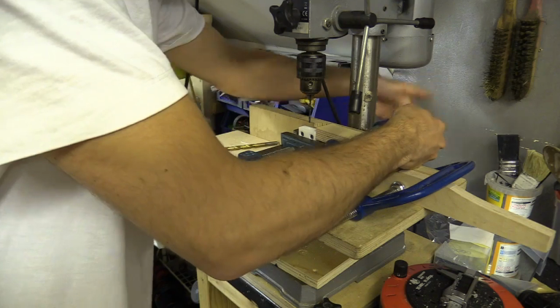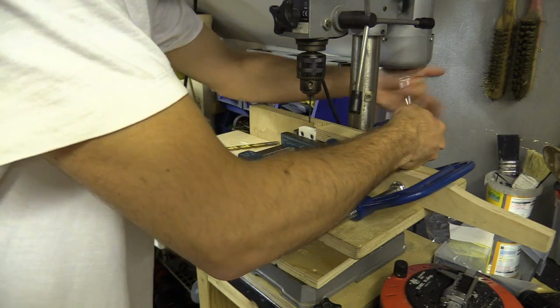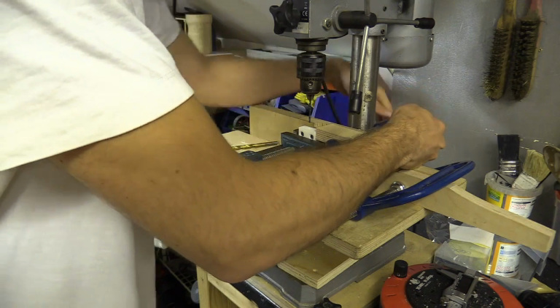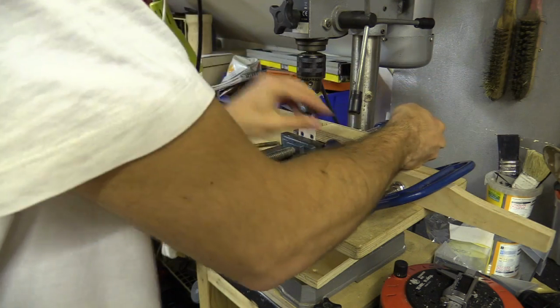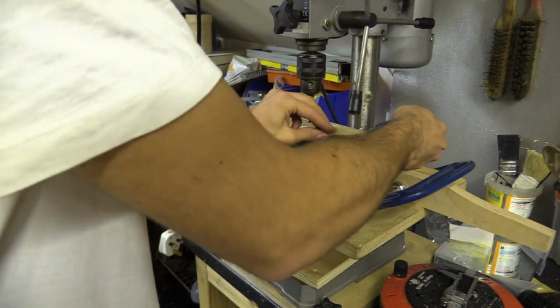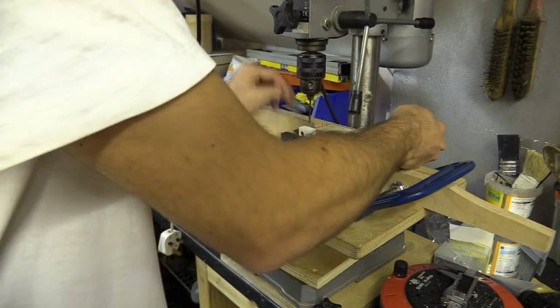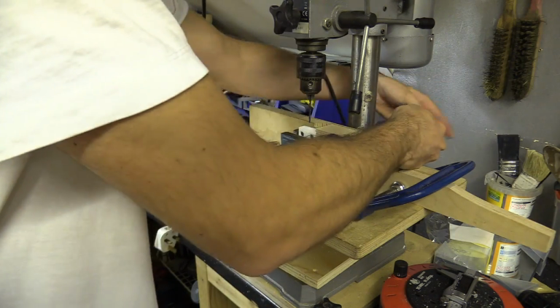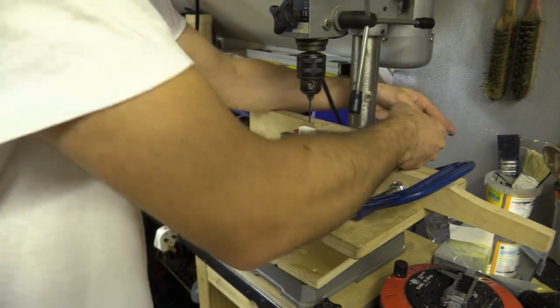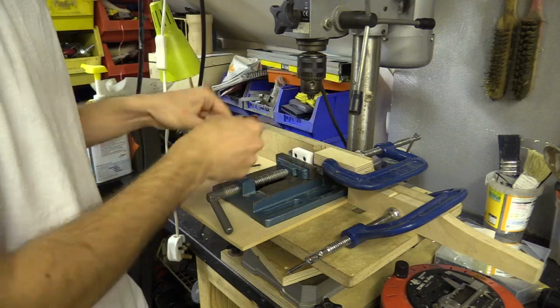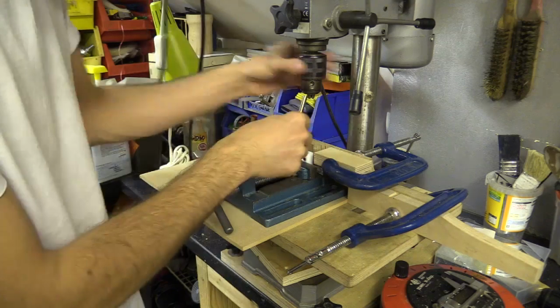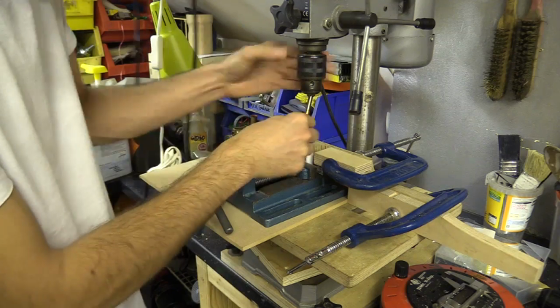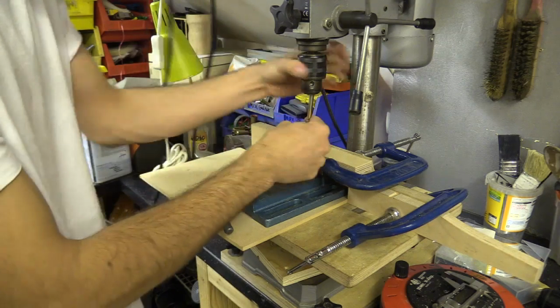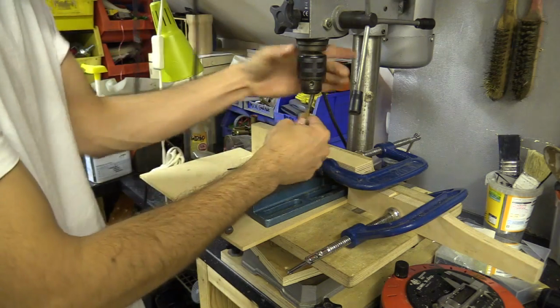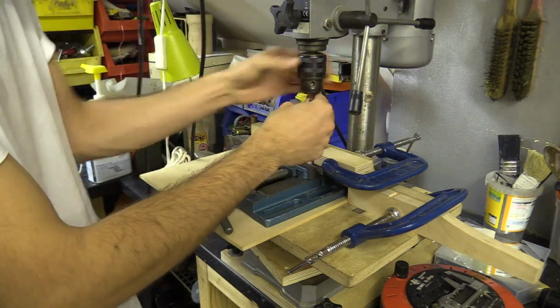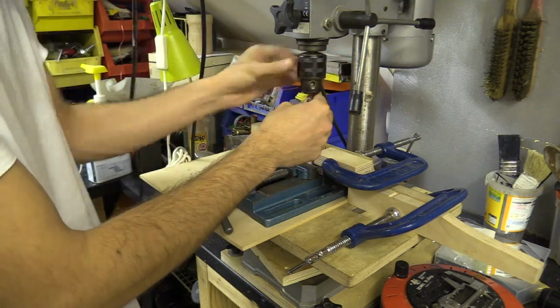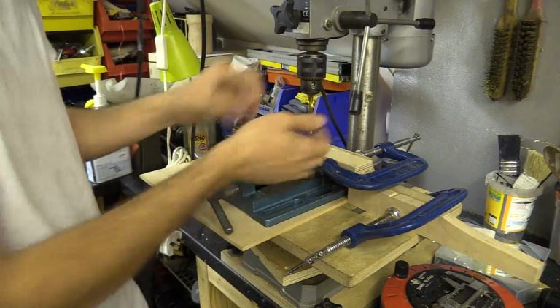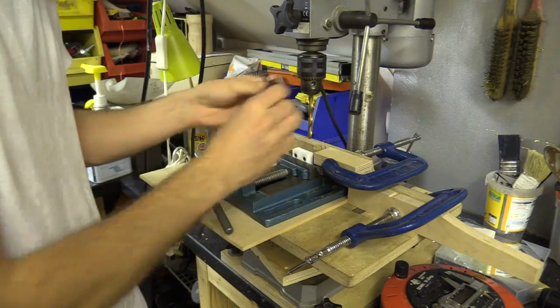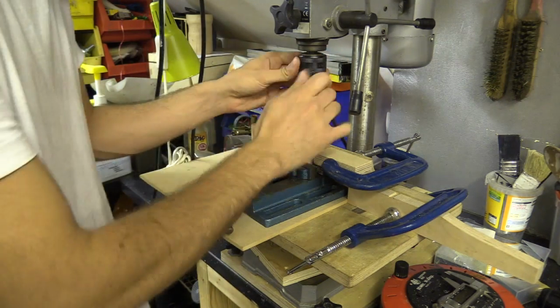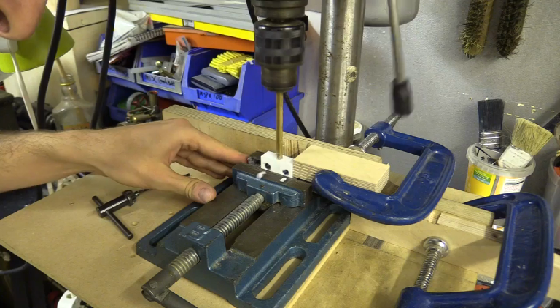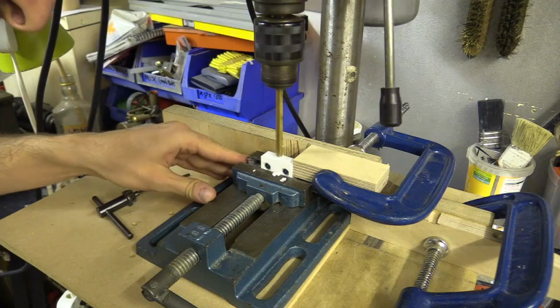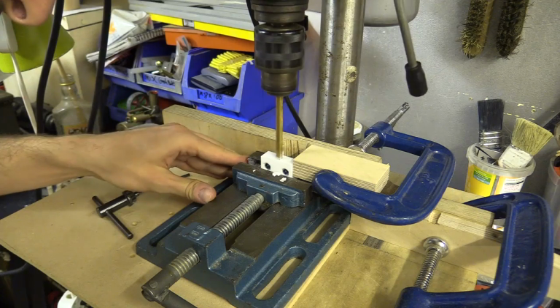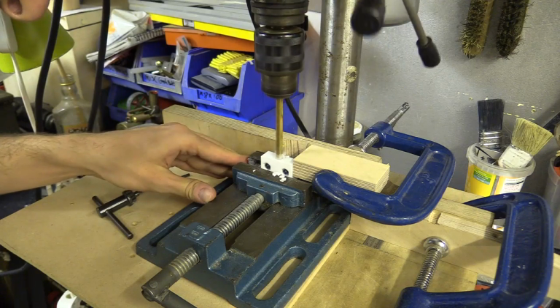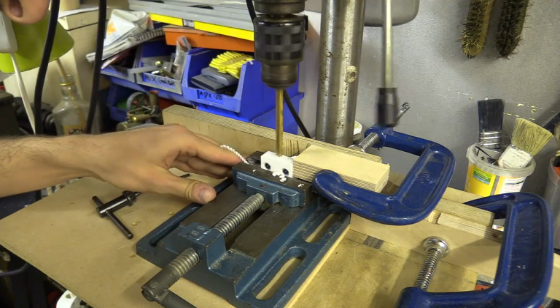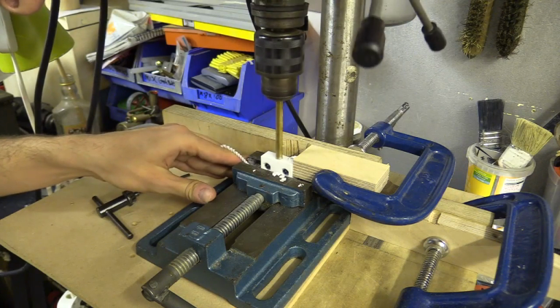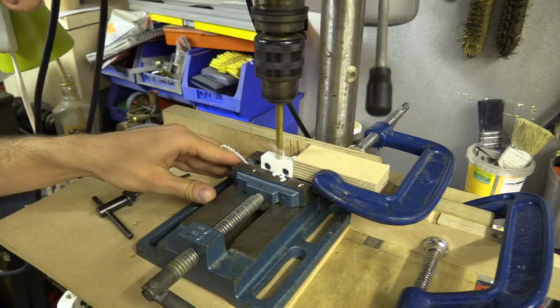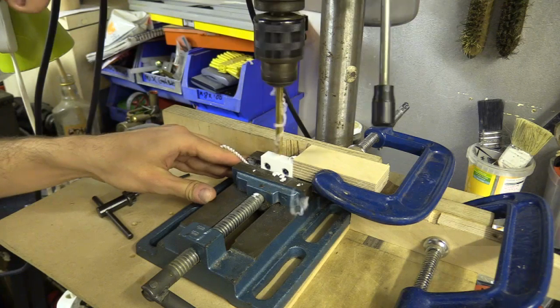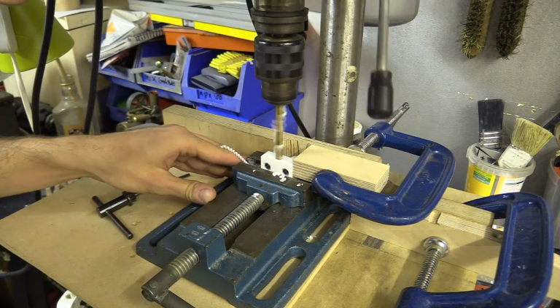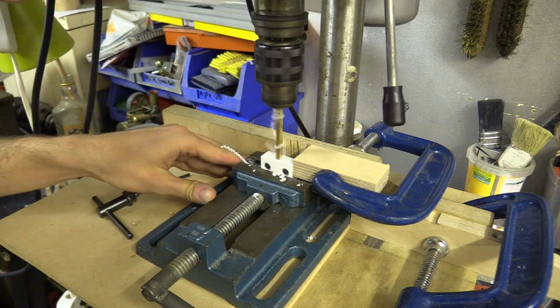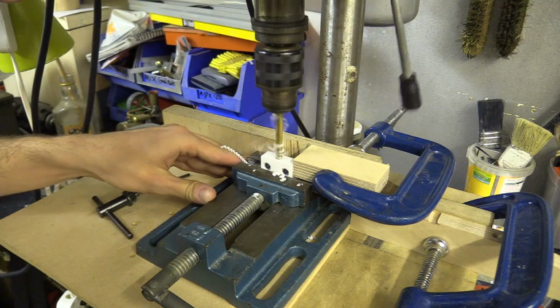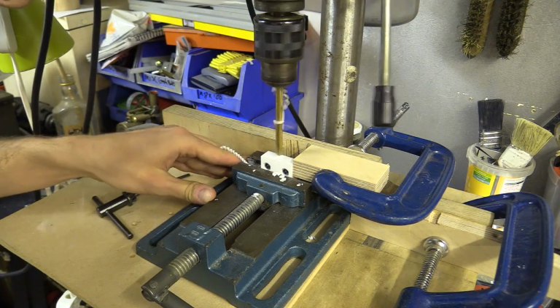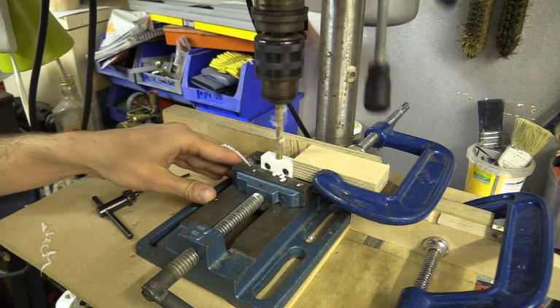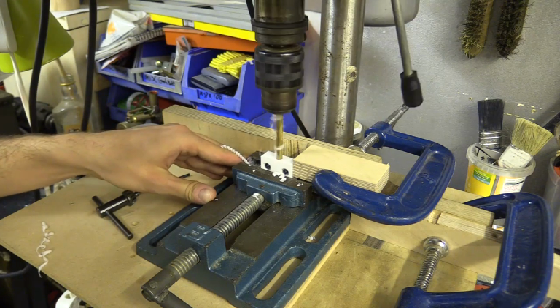While drilling the holes I made sure to clamp some stop blocks to the table to allow me to repeat the positioning with the other nut blocks.